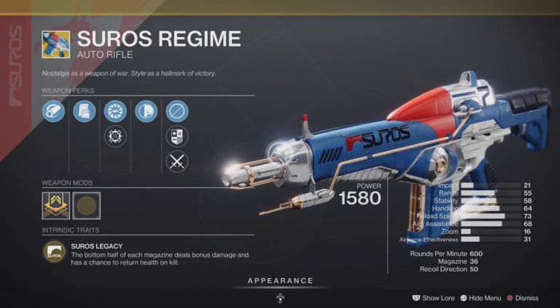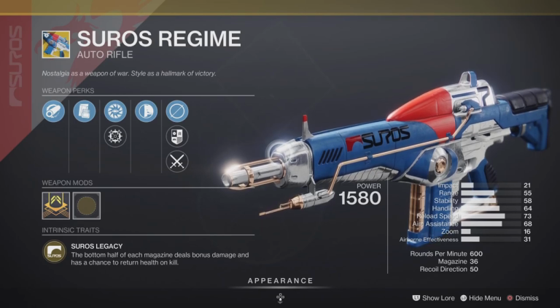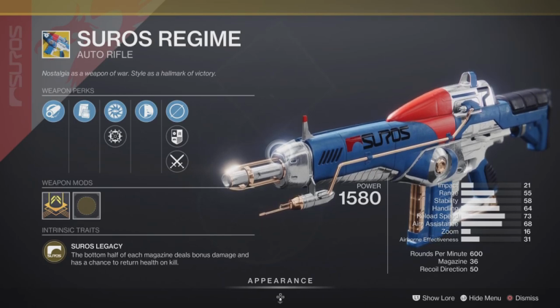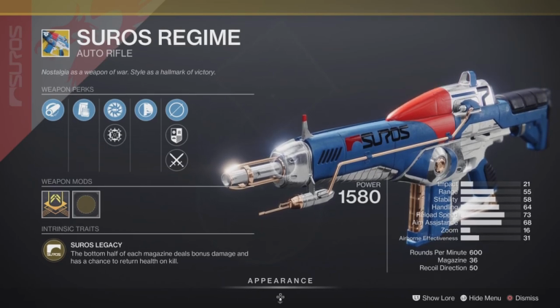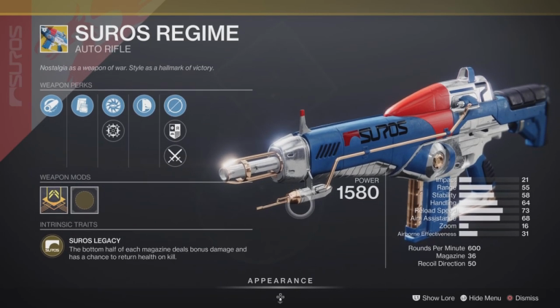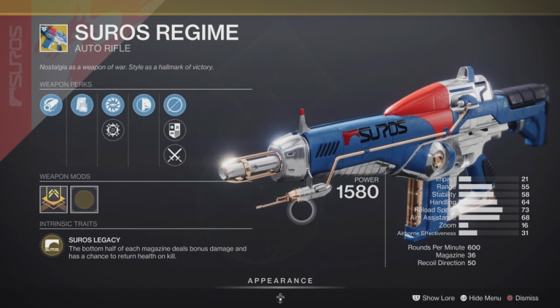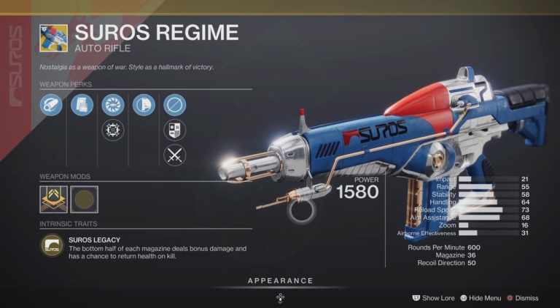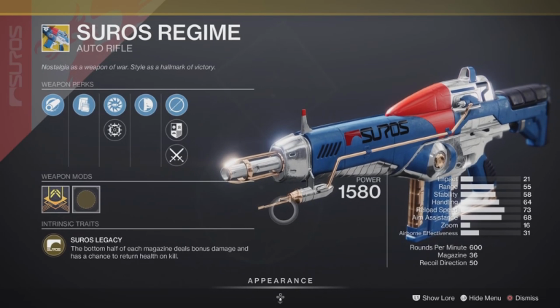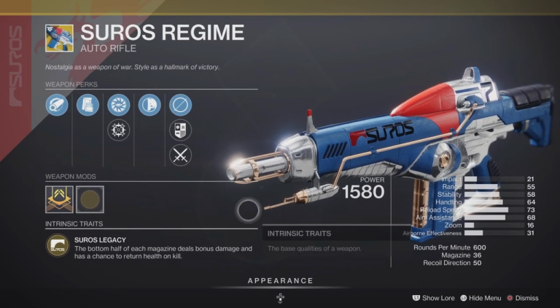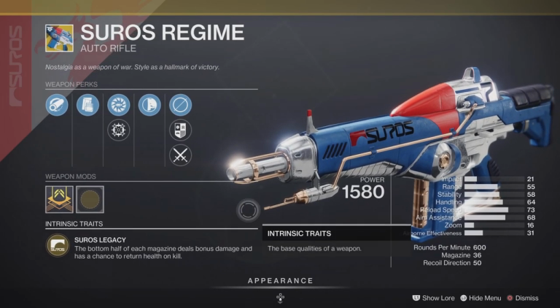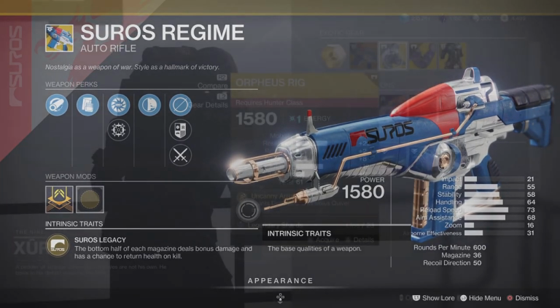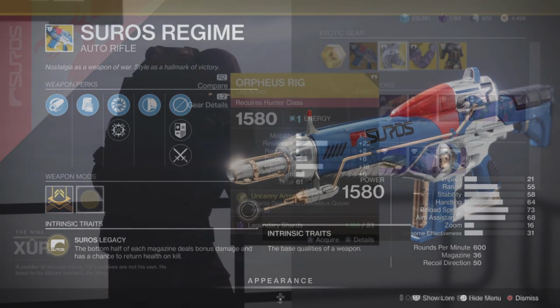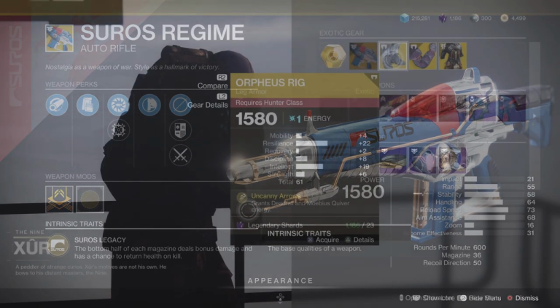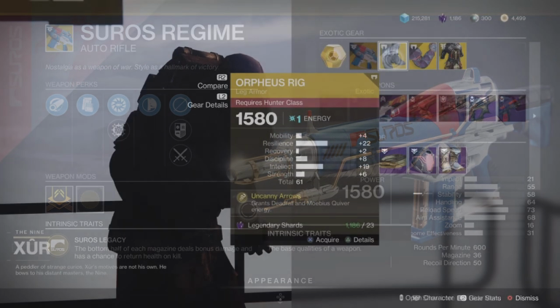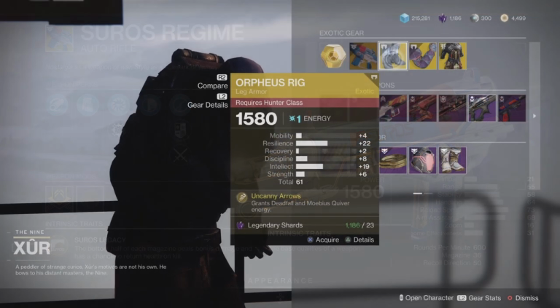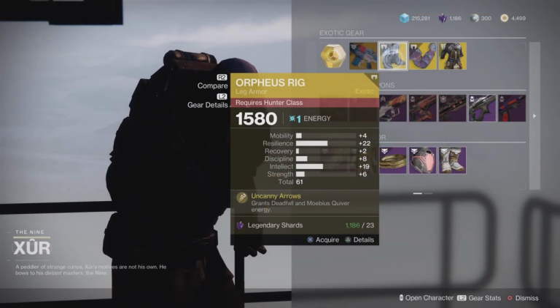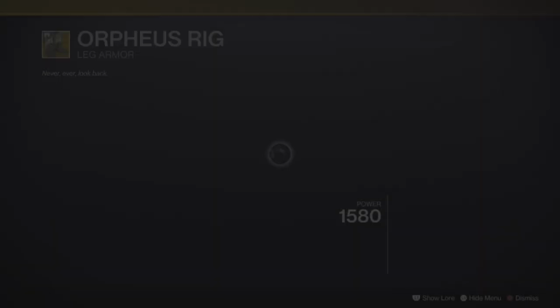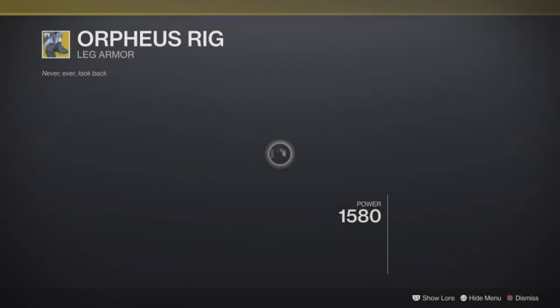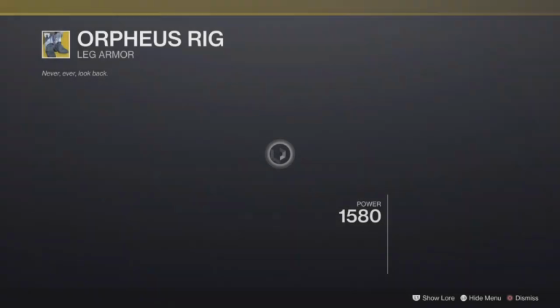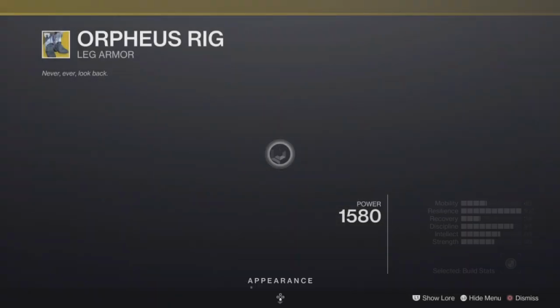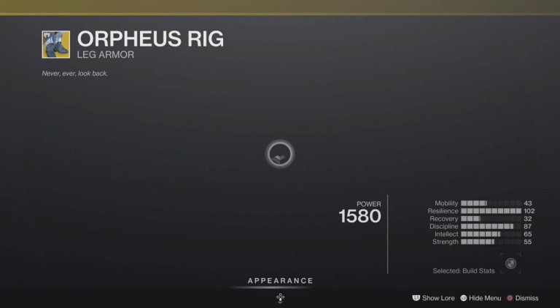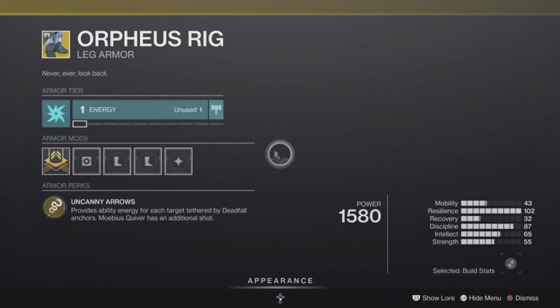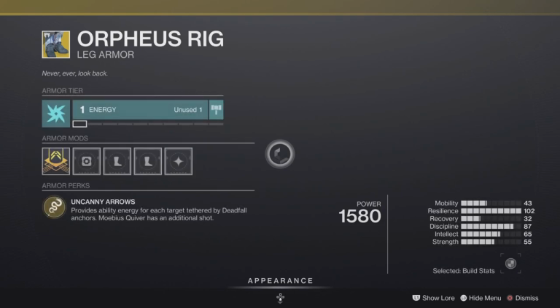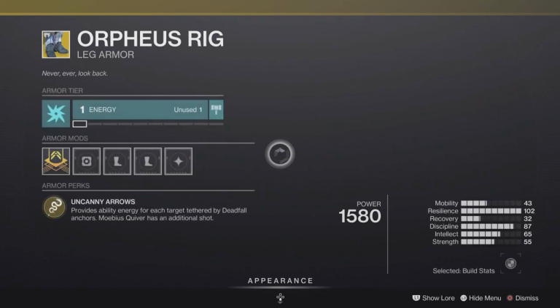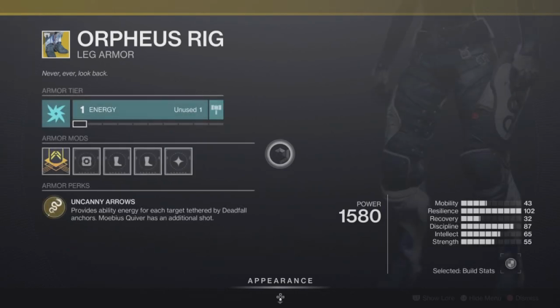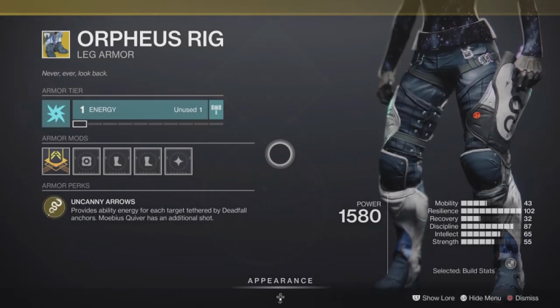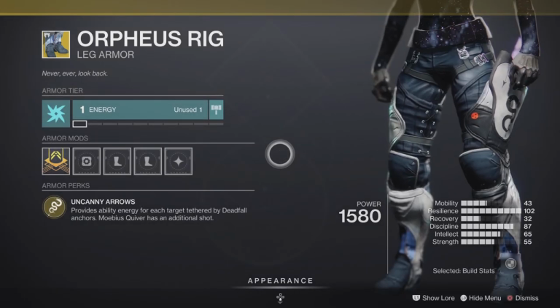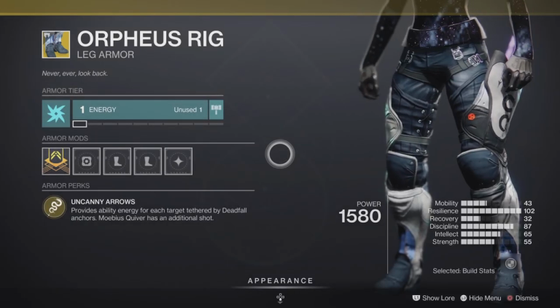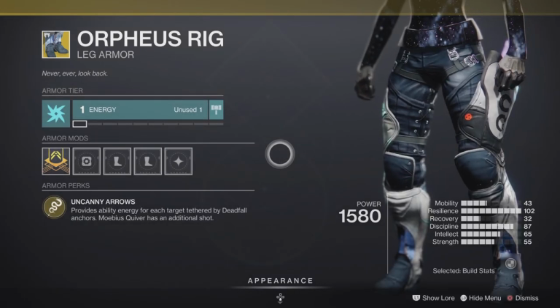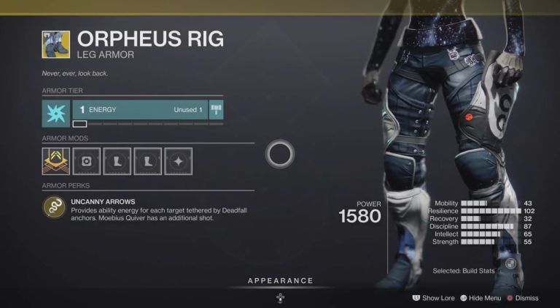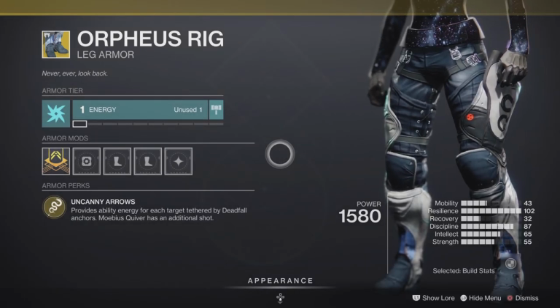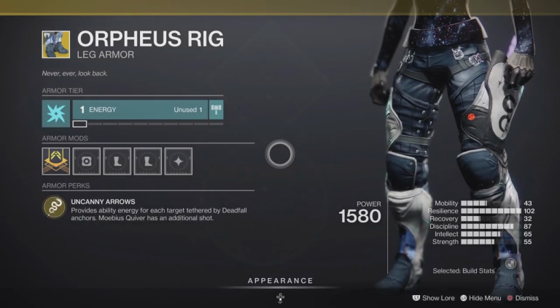Our weapon of the week is the Shoros Regime auto rifle. With the Shoros legacy perk it's going to be pretty decent in both PvE and PvP.